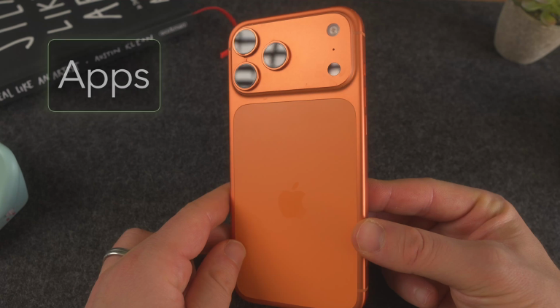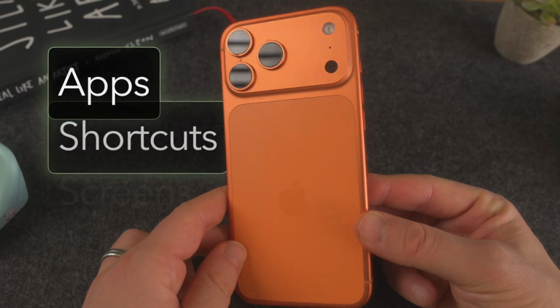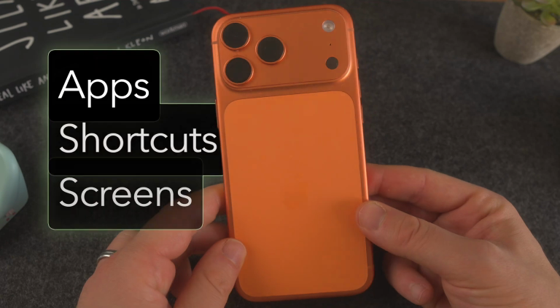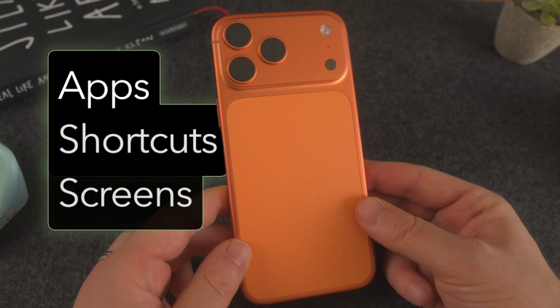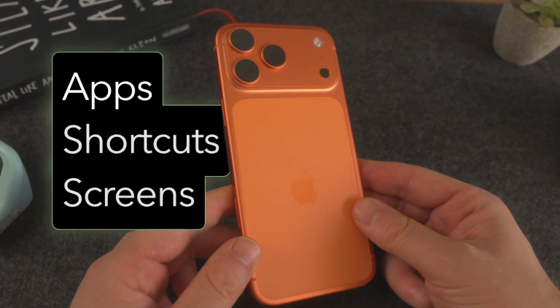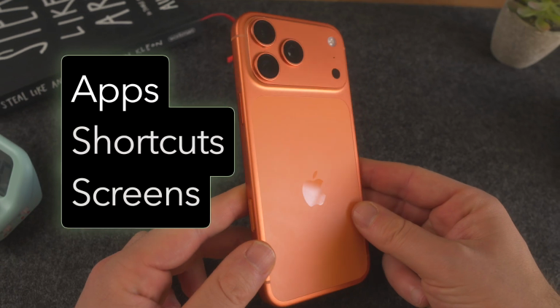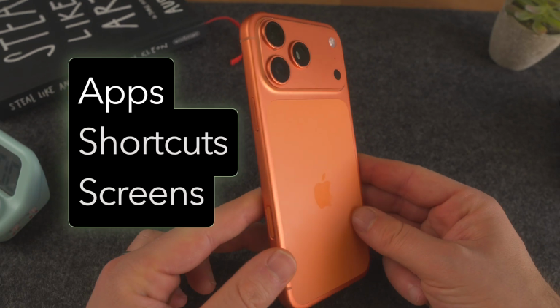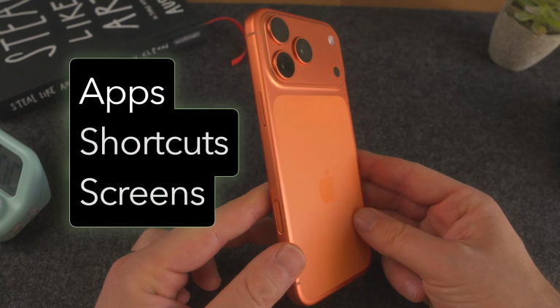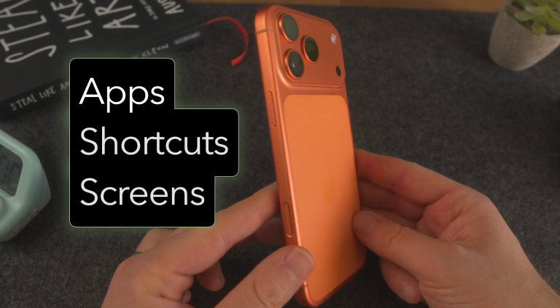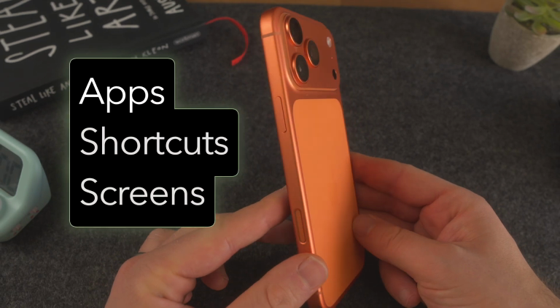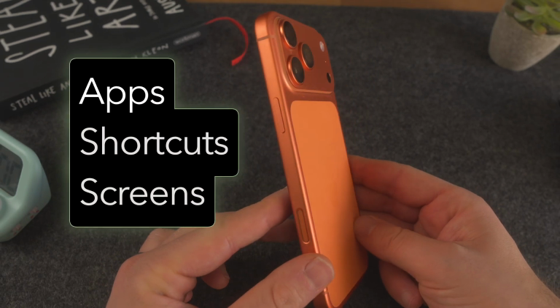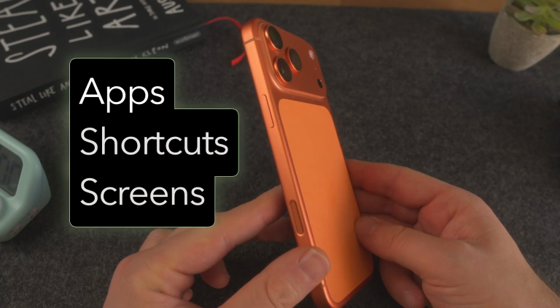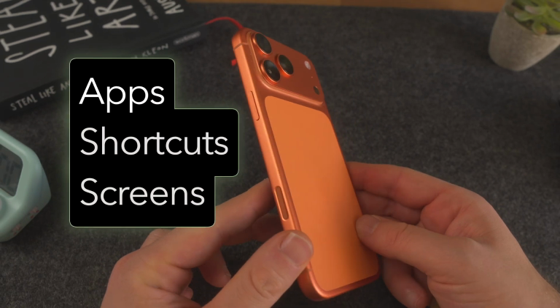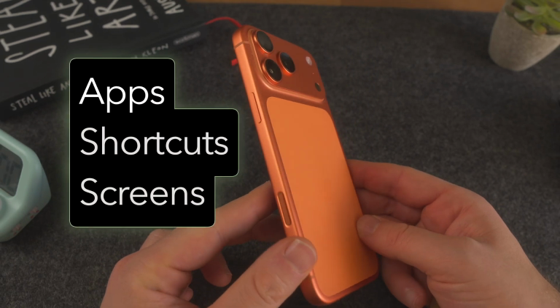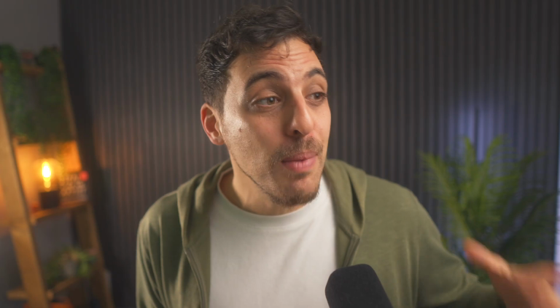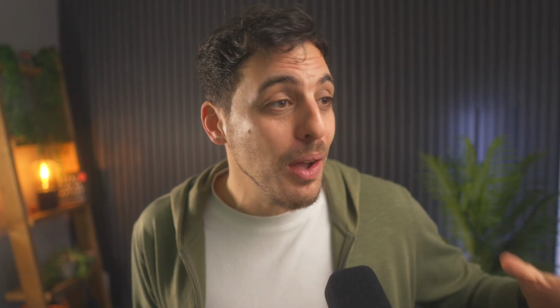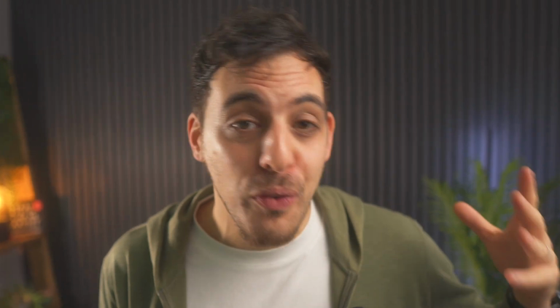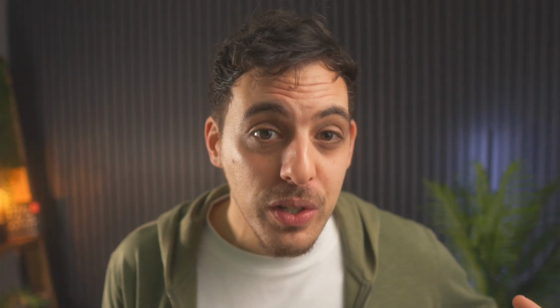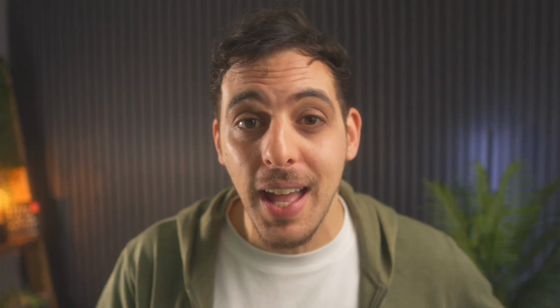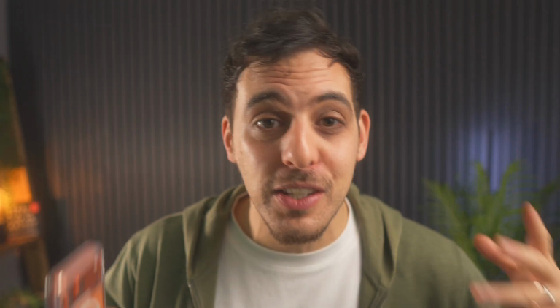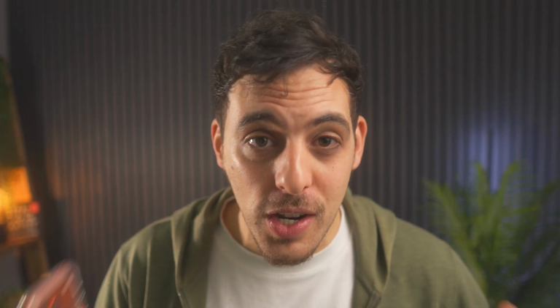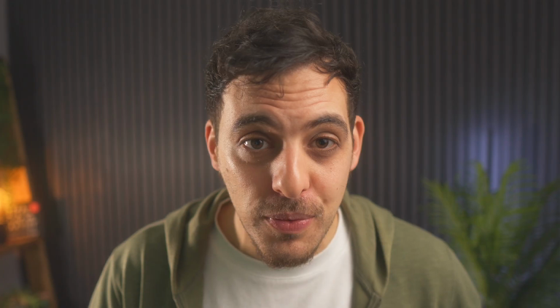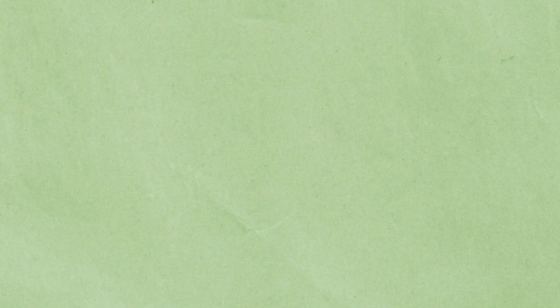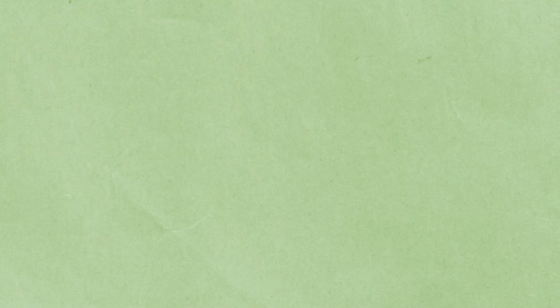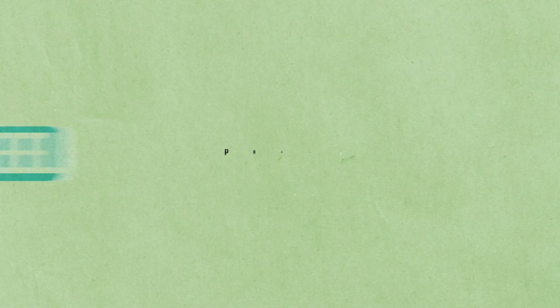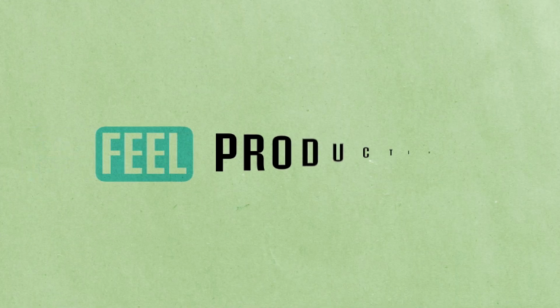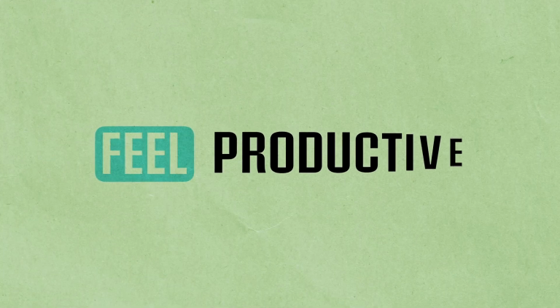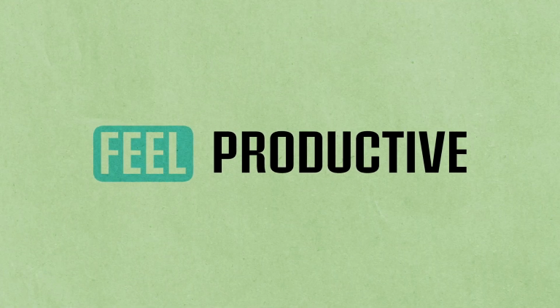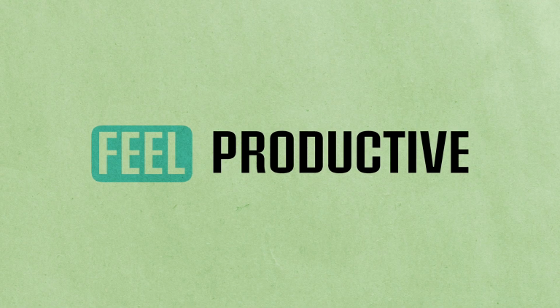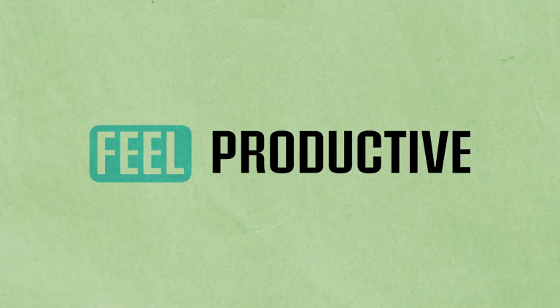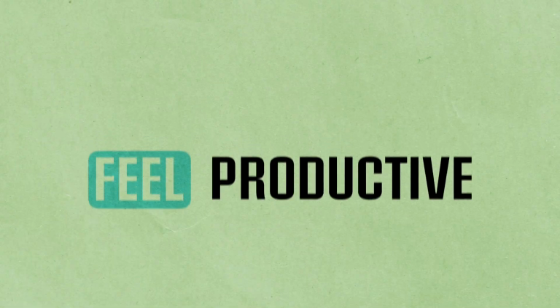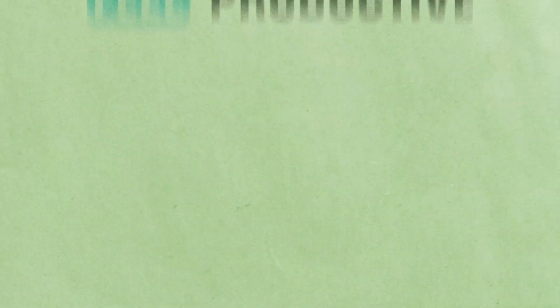Here's how I've set up my iPhone in 2025 to keep my life focused and distraction free. Let's get into it.